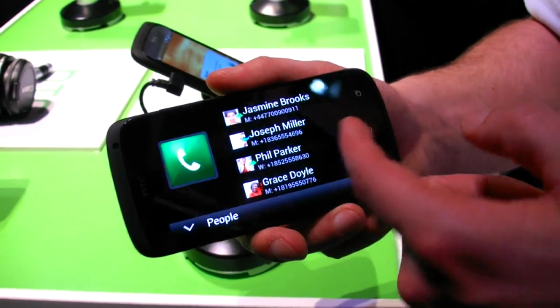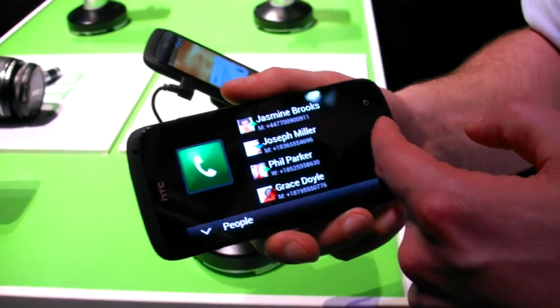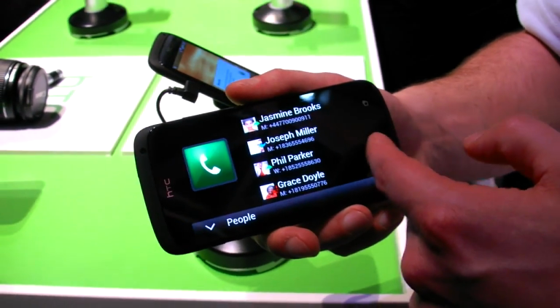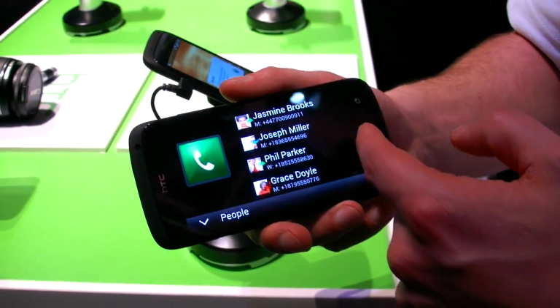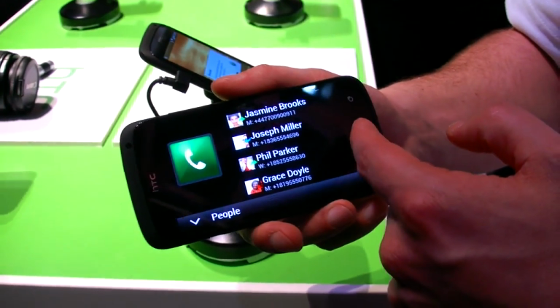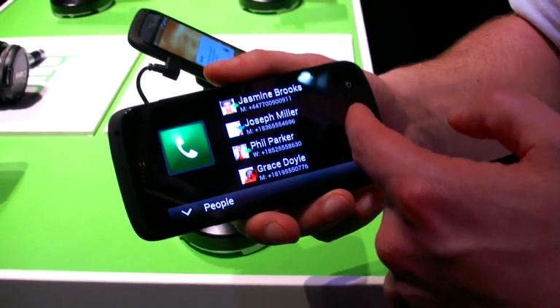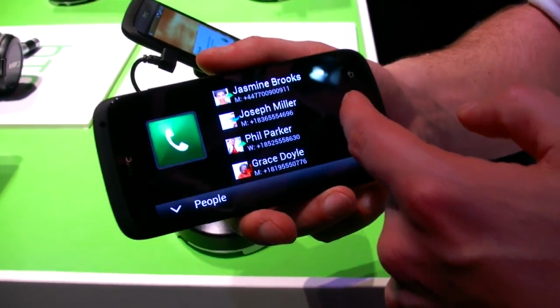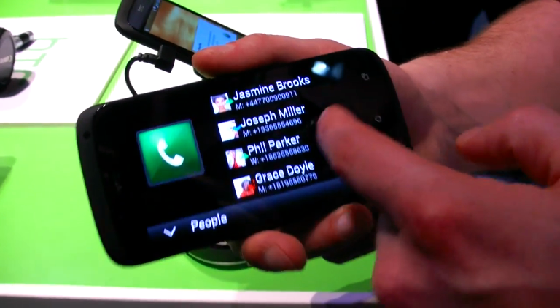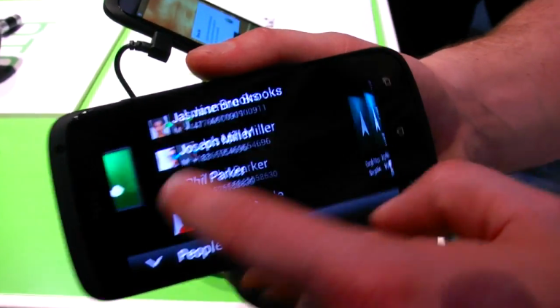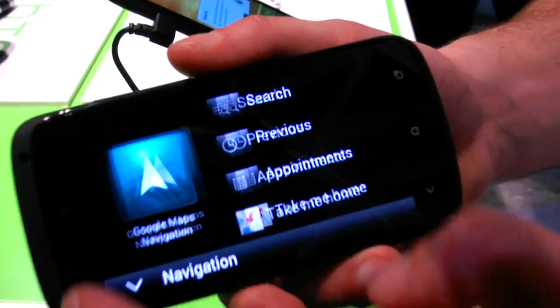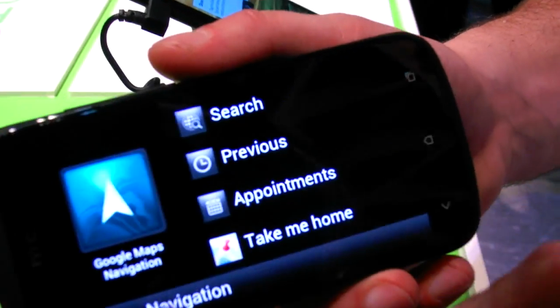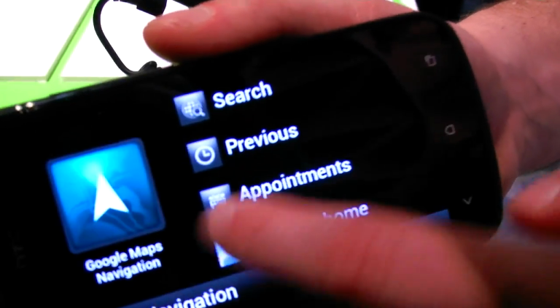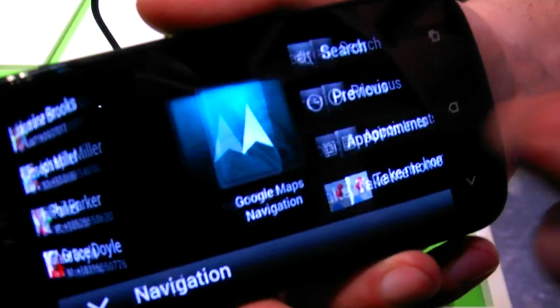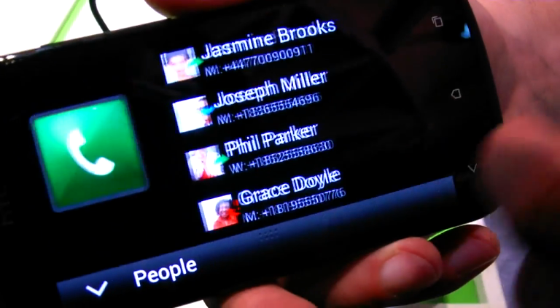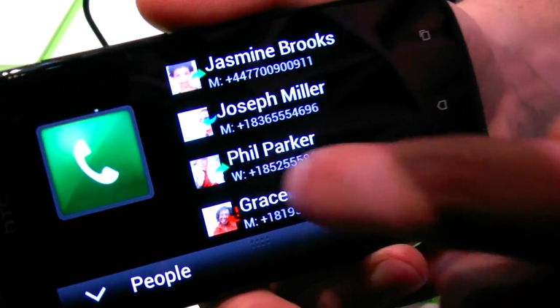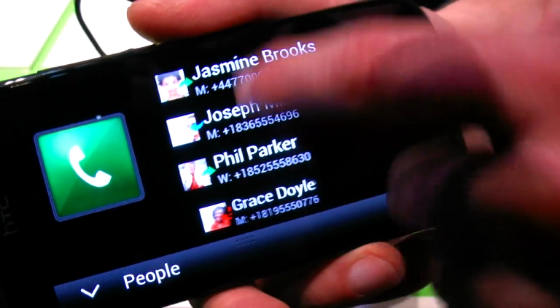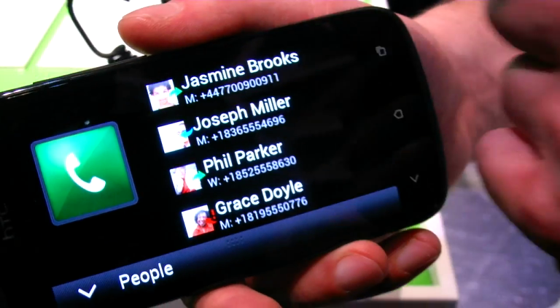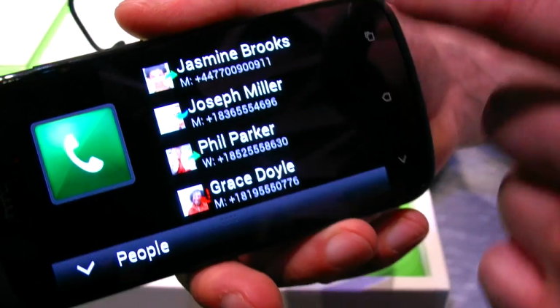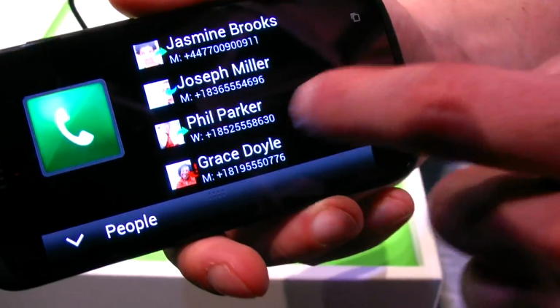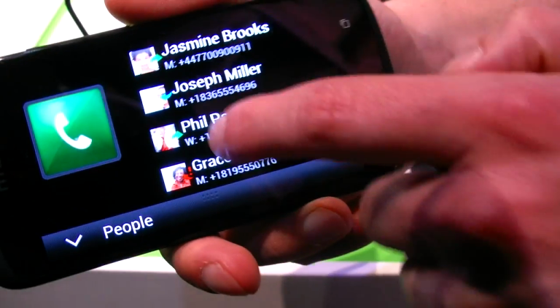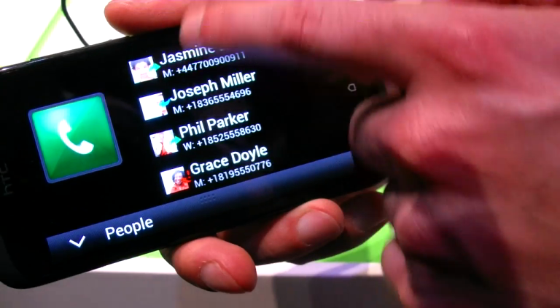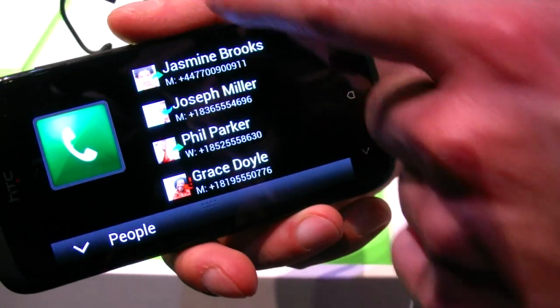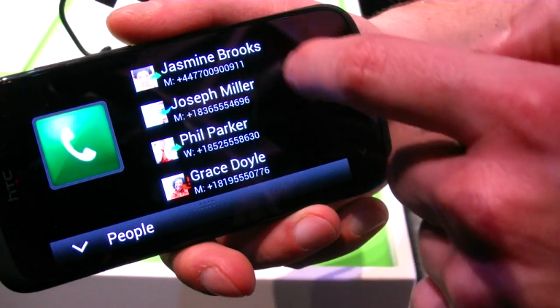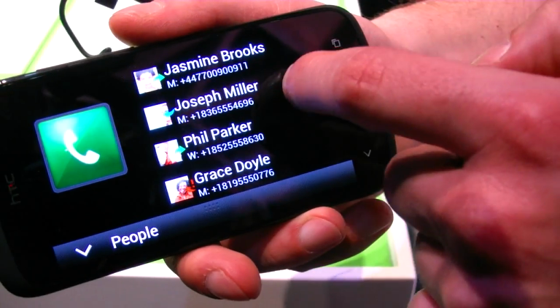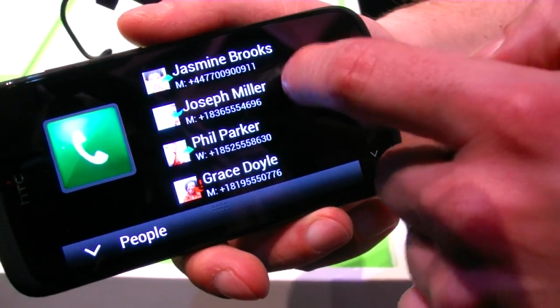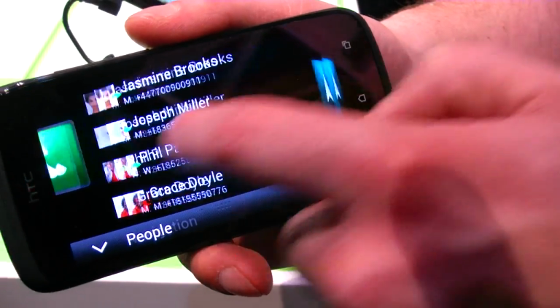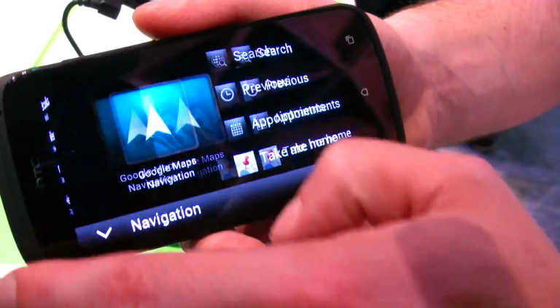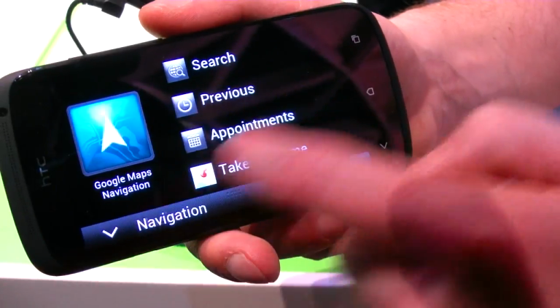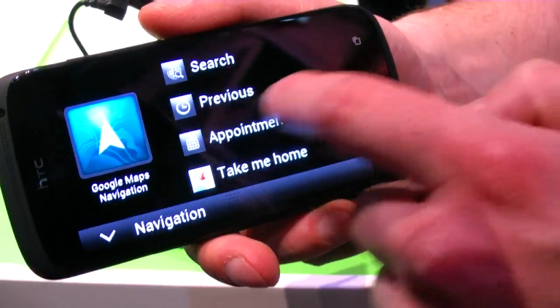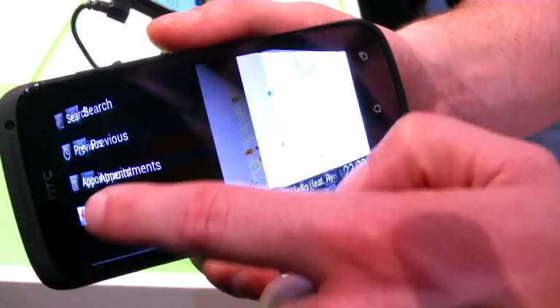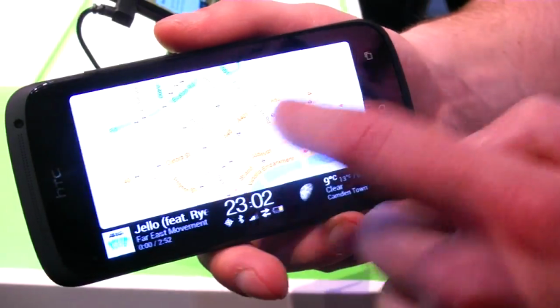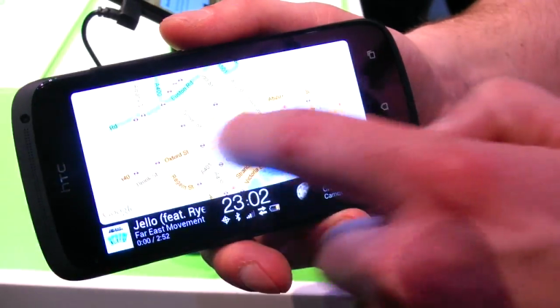Your contact list is really easy to access. Everything is just easy and simple.